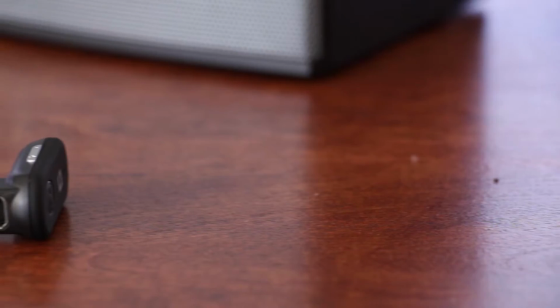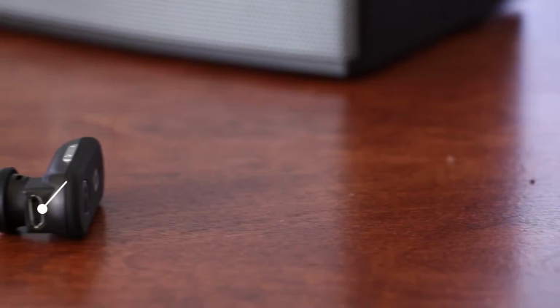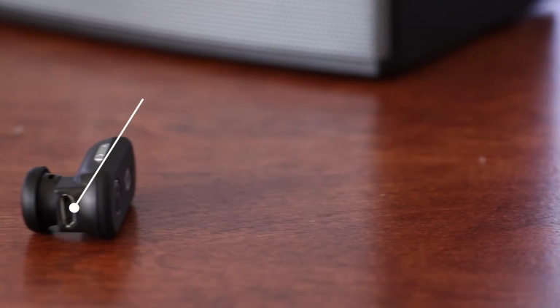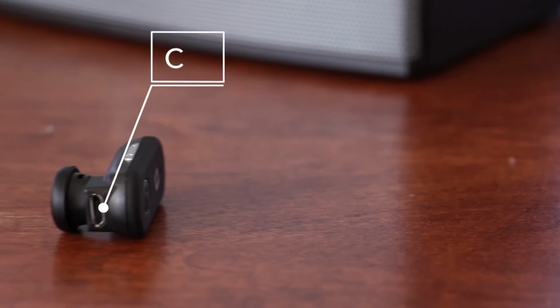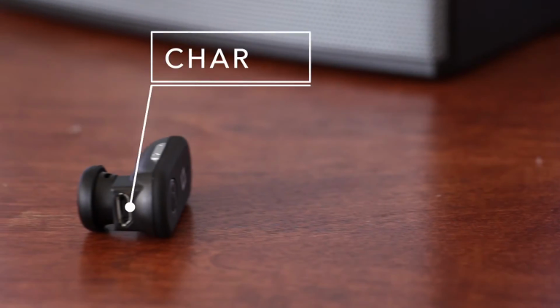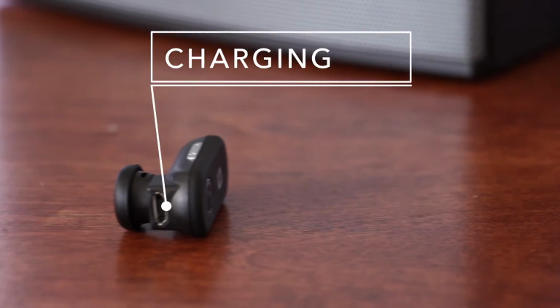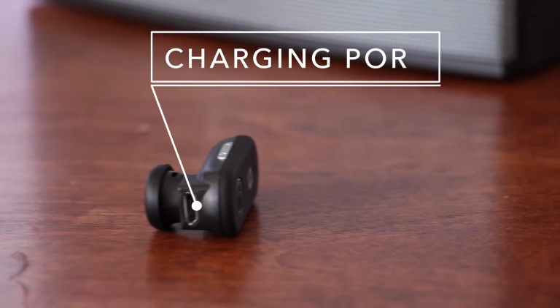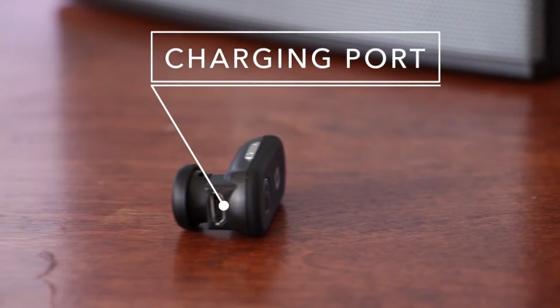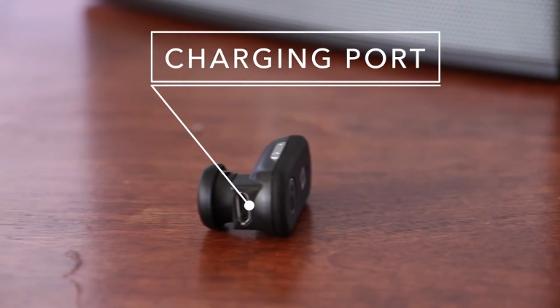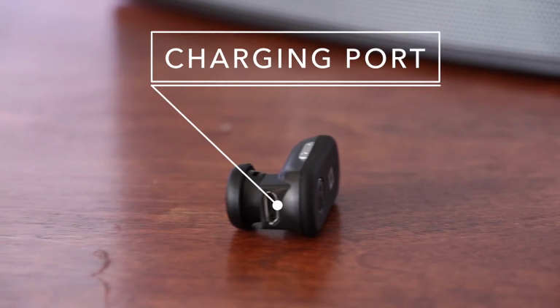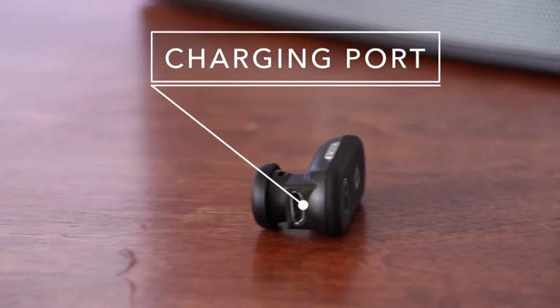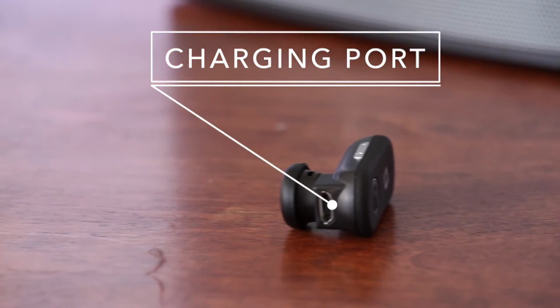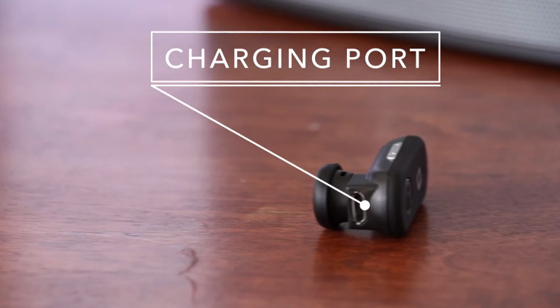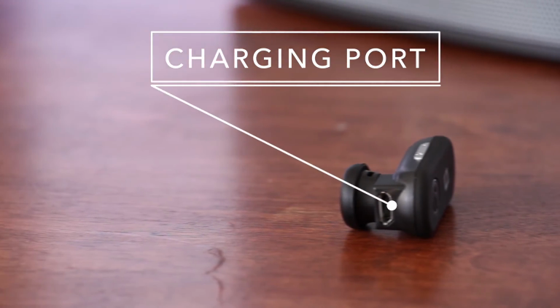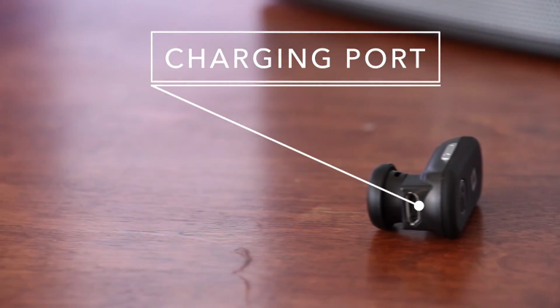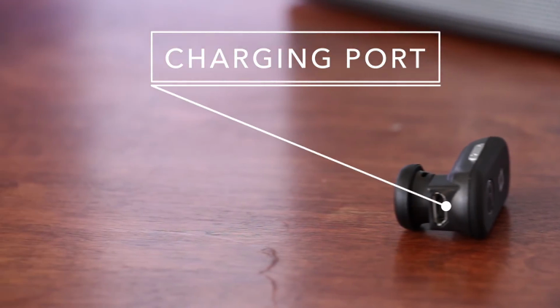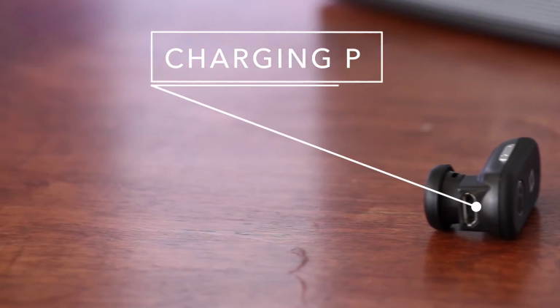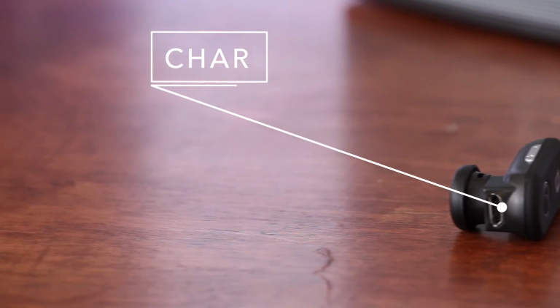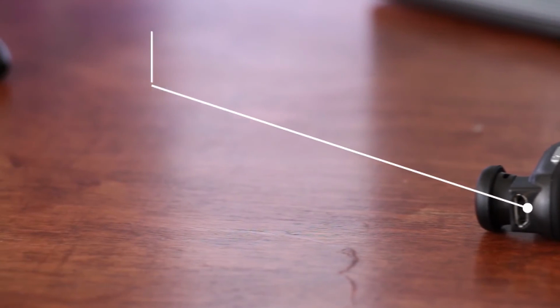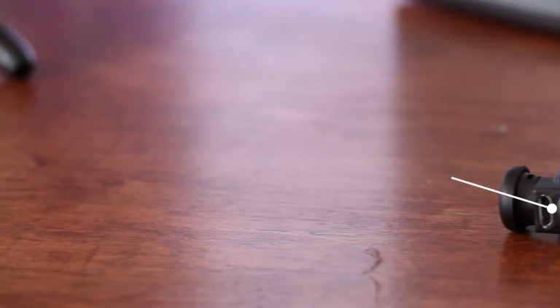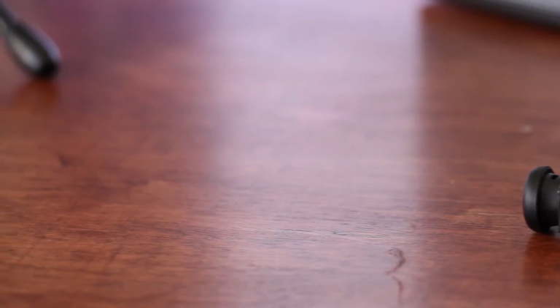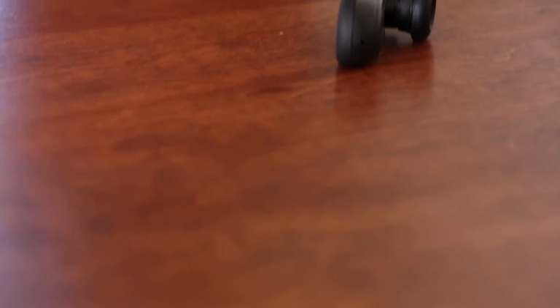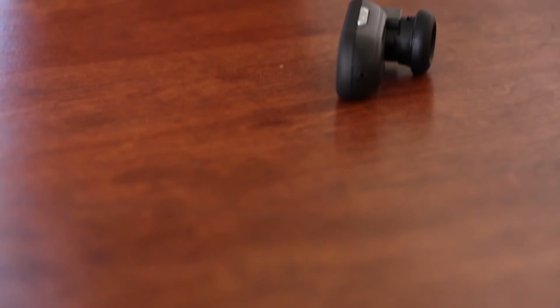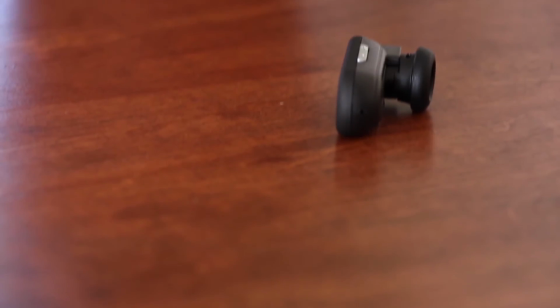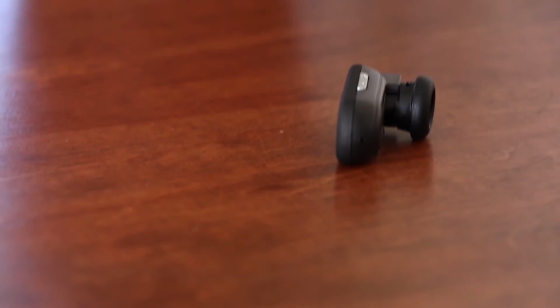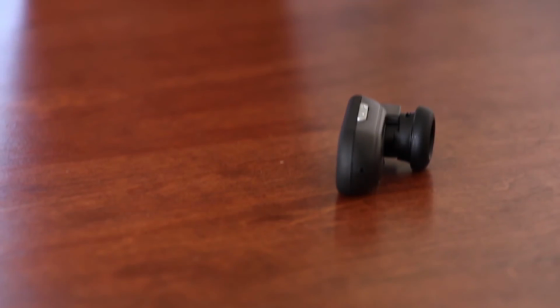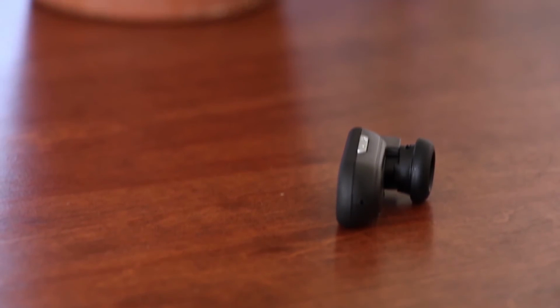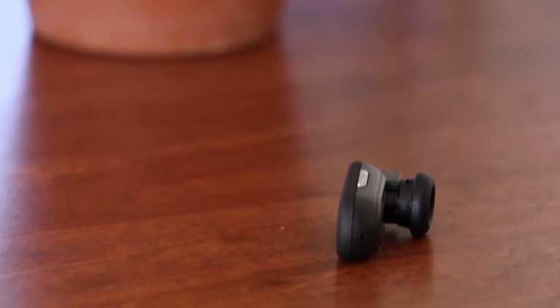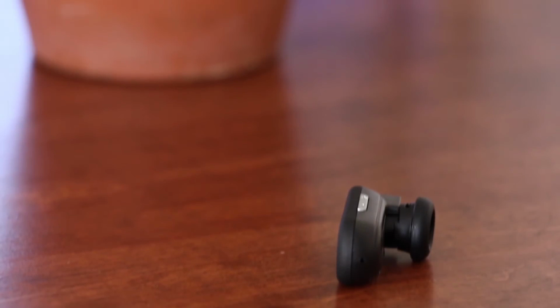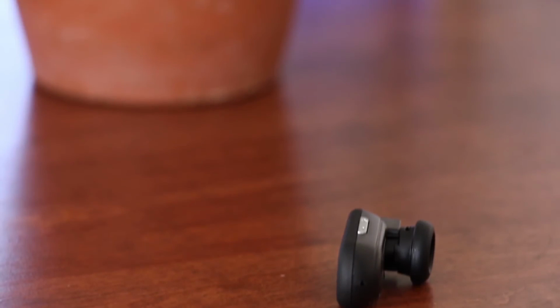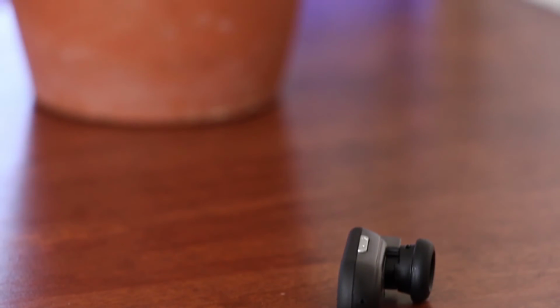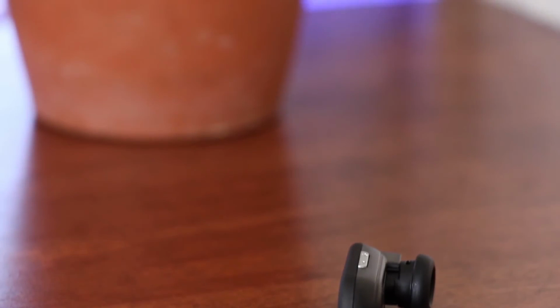The headset can be charged via the micro USB port for up to 4 hours of talk time and 100 hours of standby.